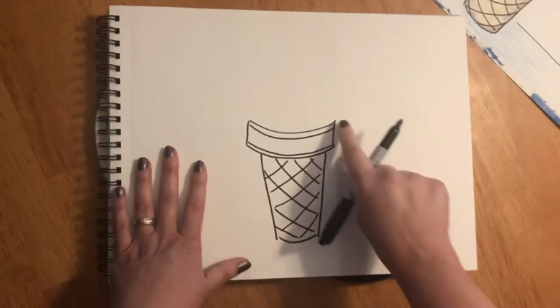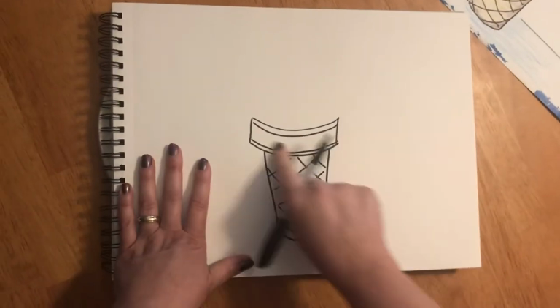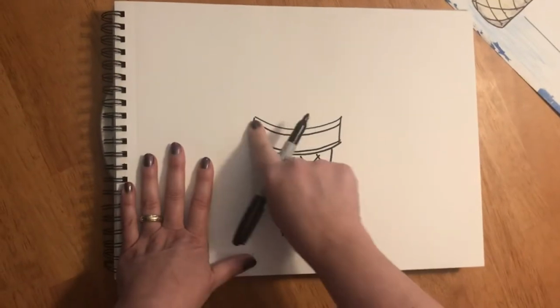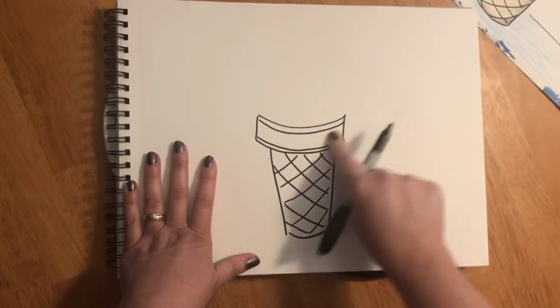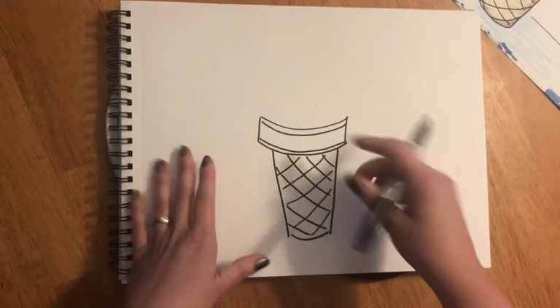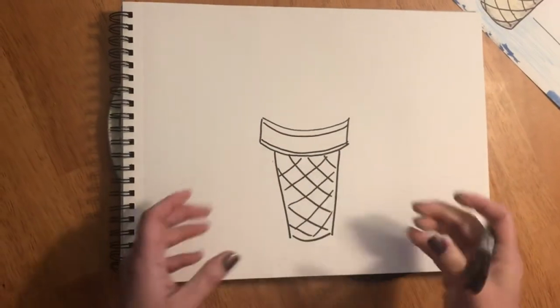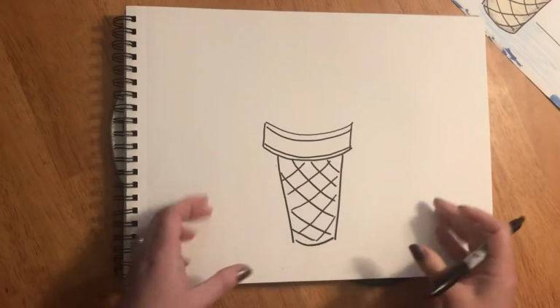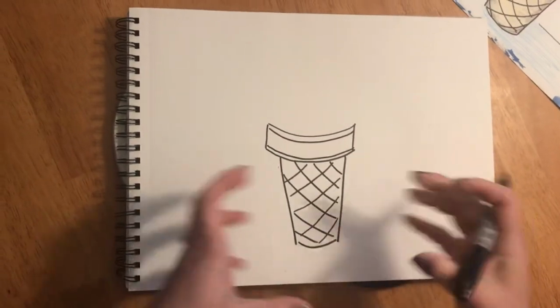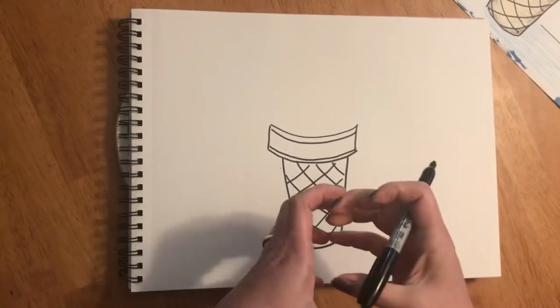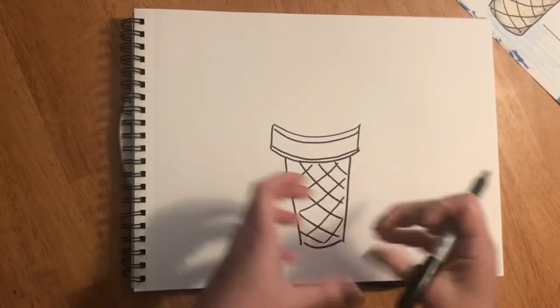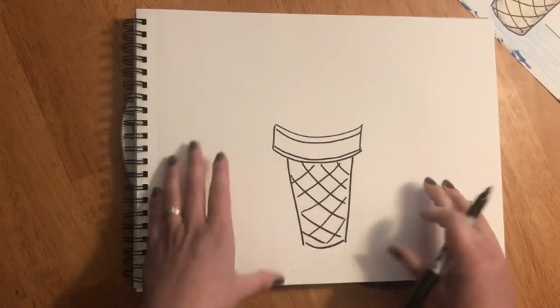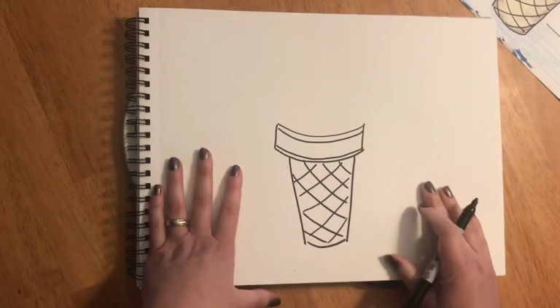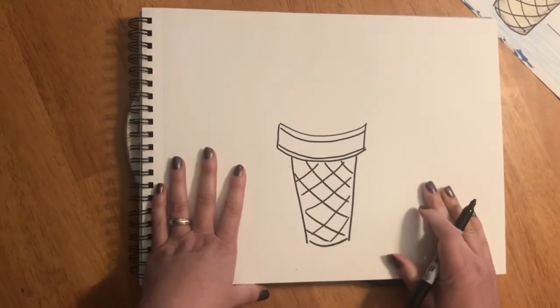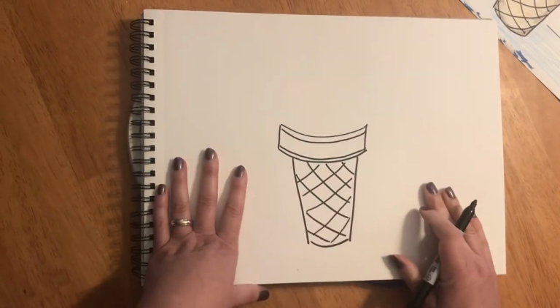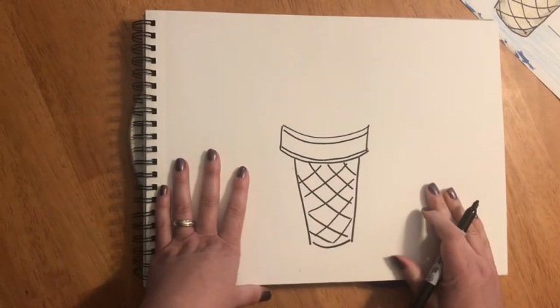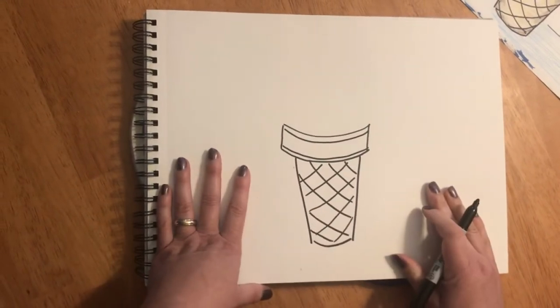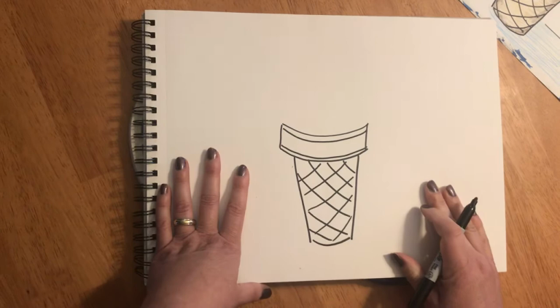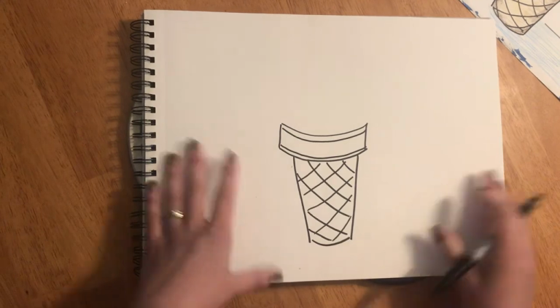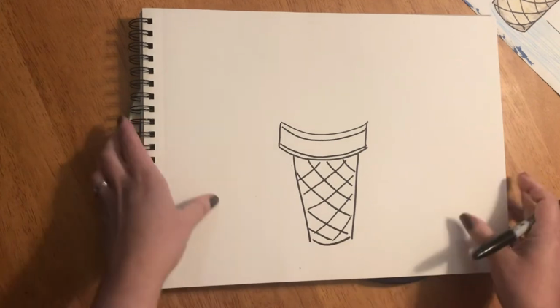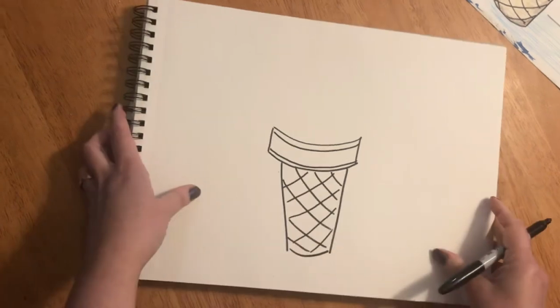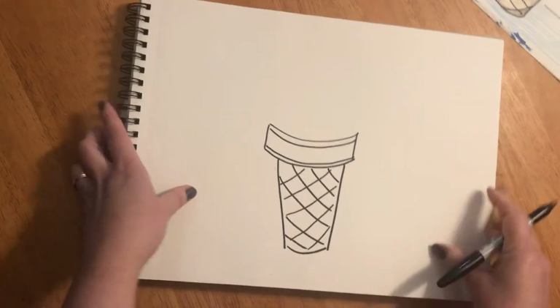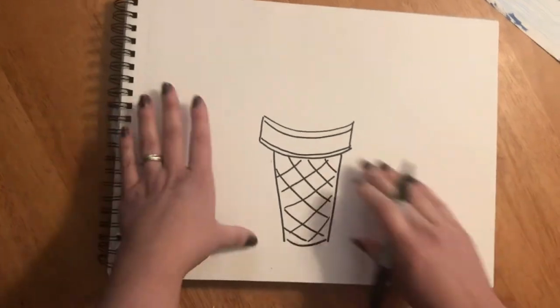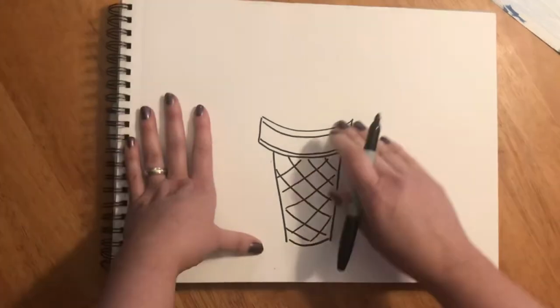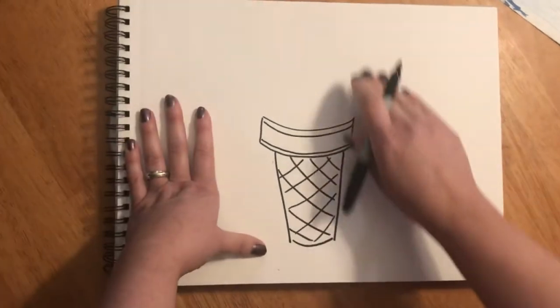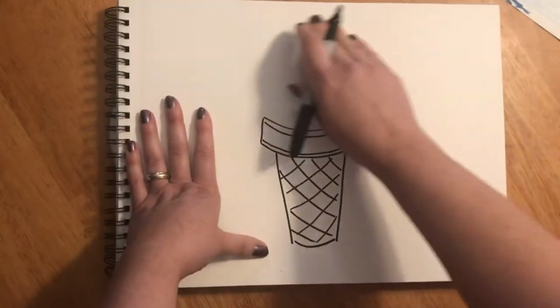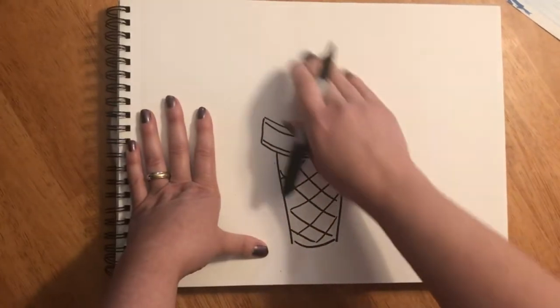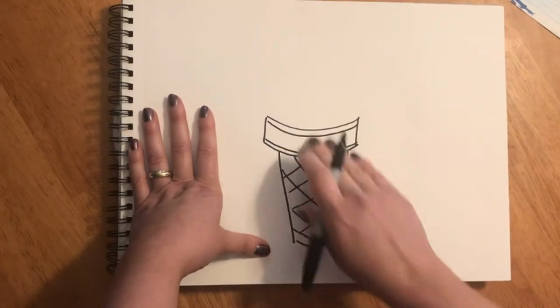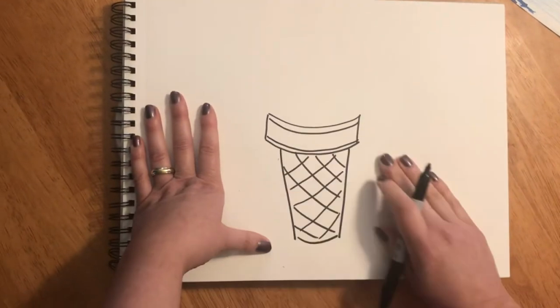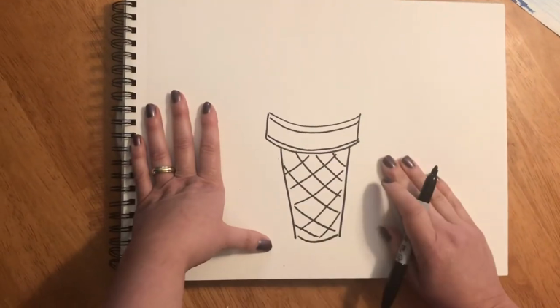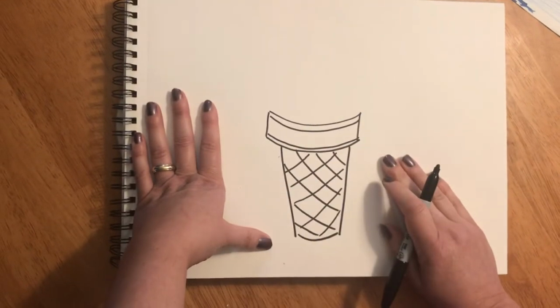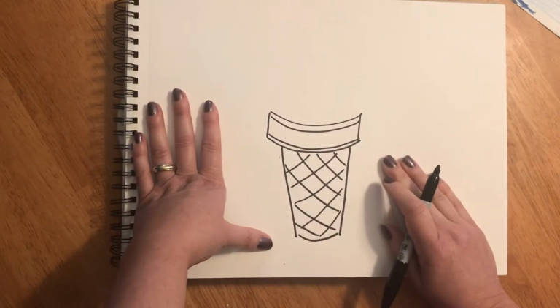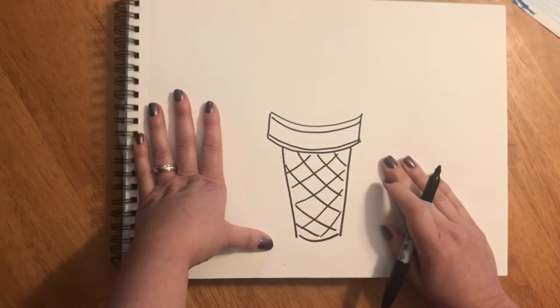We did a lot of curved lines because it's something rounded — a cylinder — that you put your hand around. Now we're gonna do our swirls of ice cream at the top.